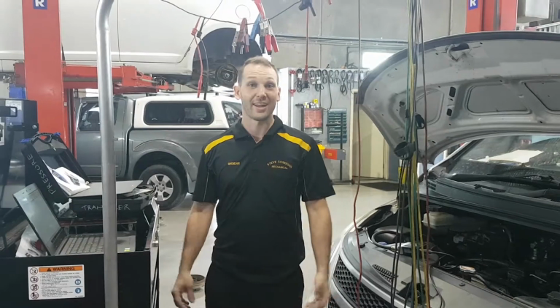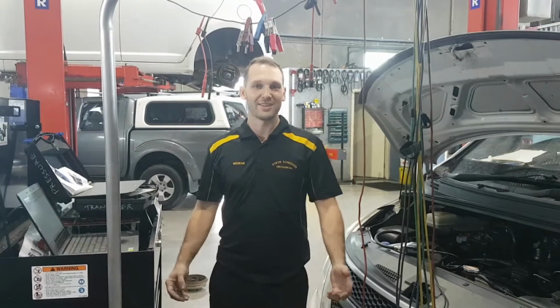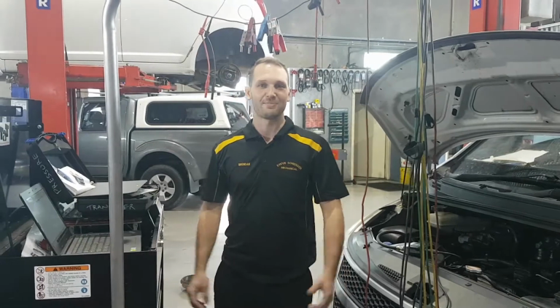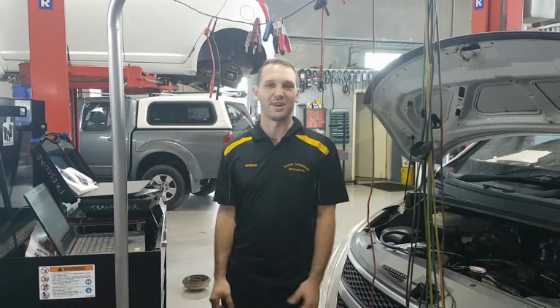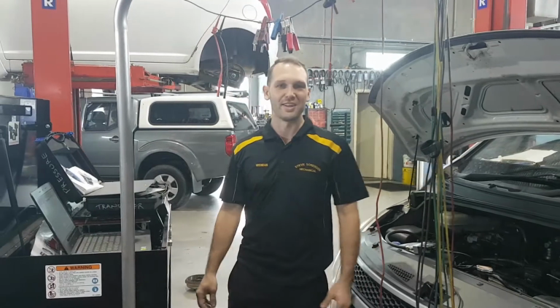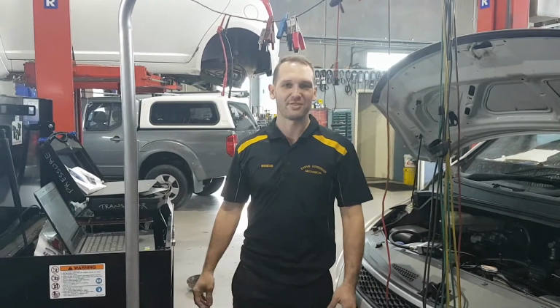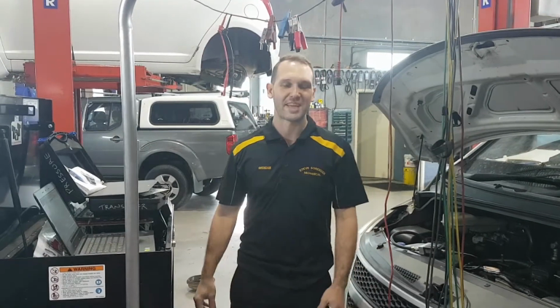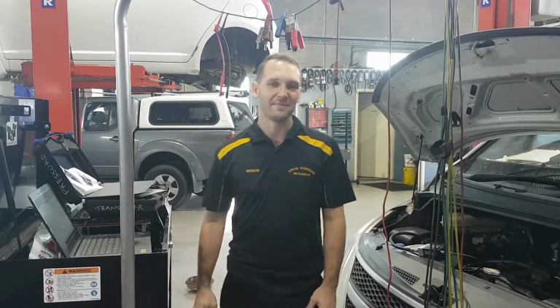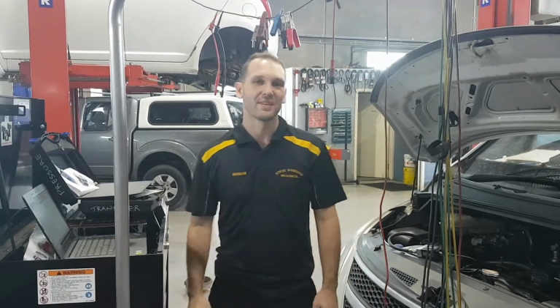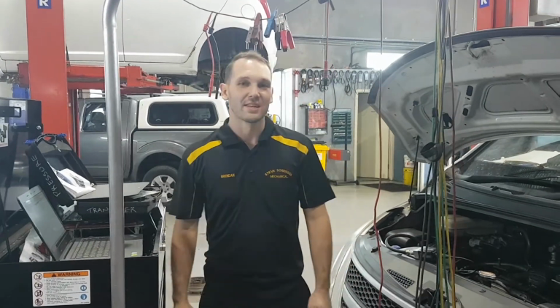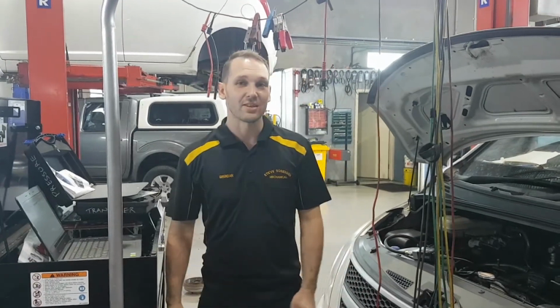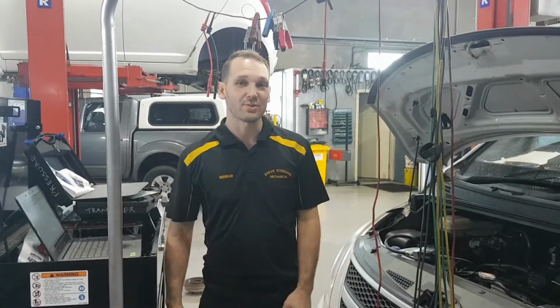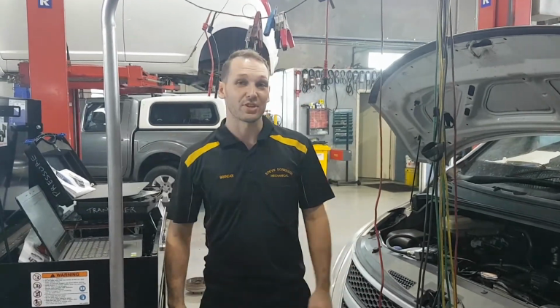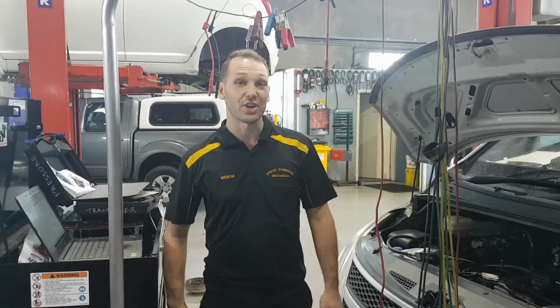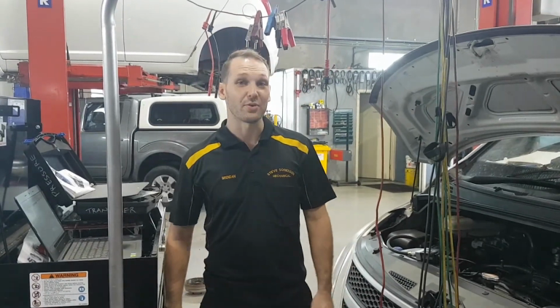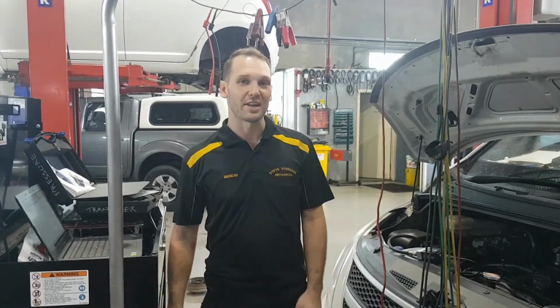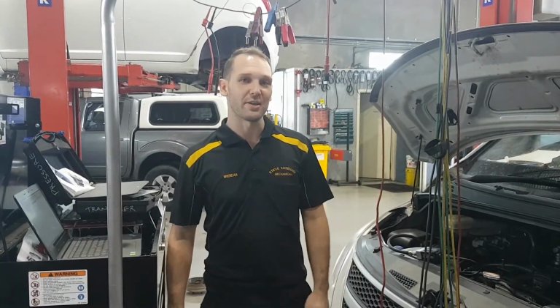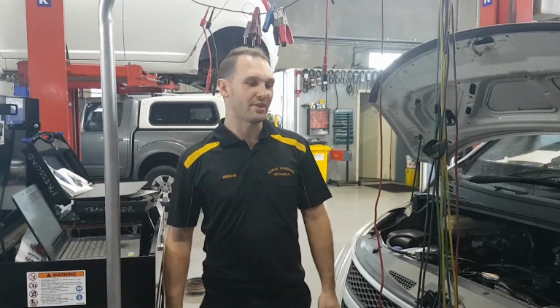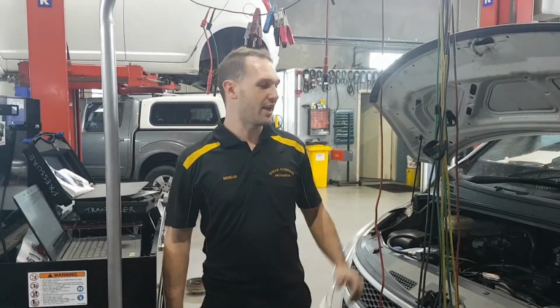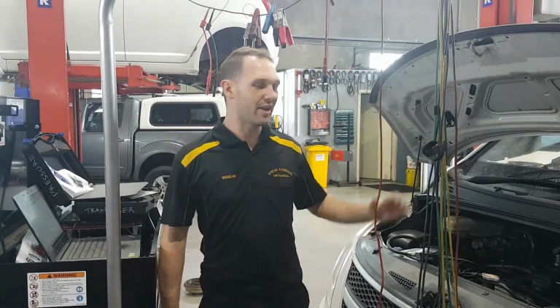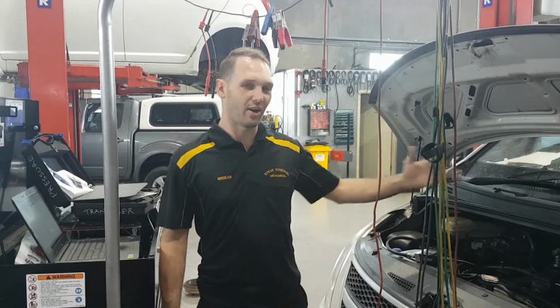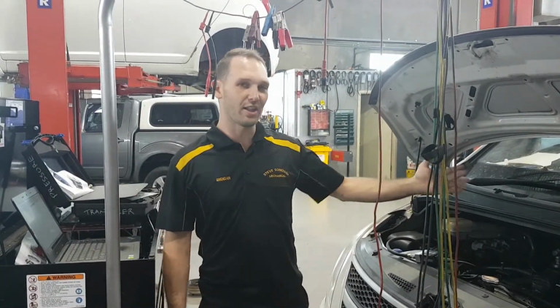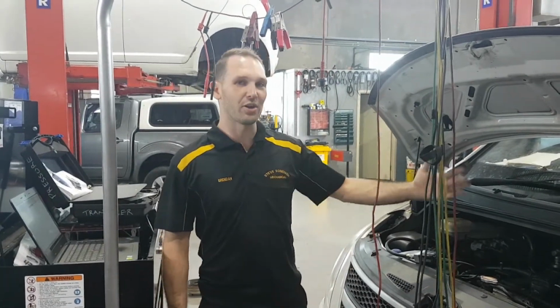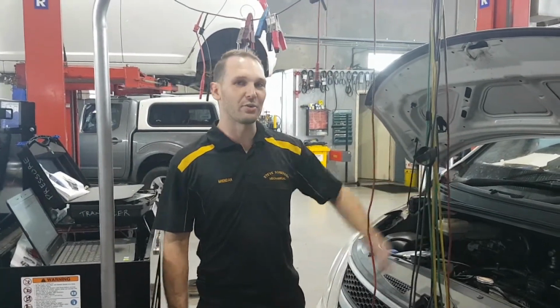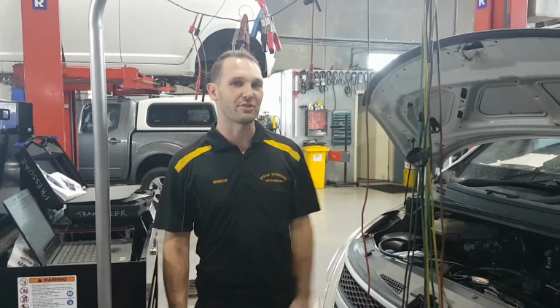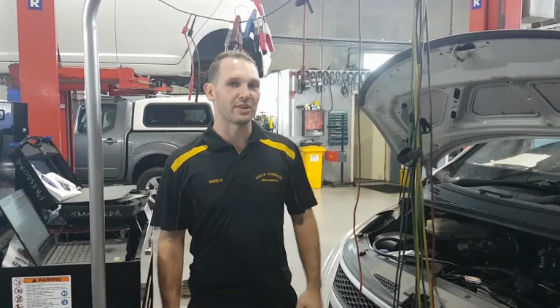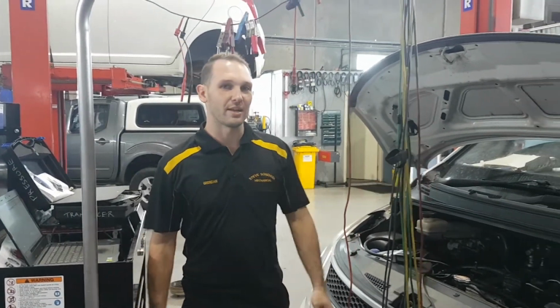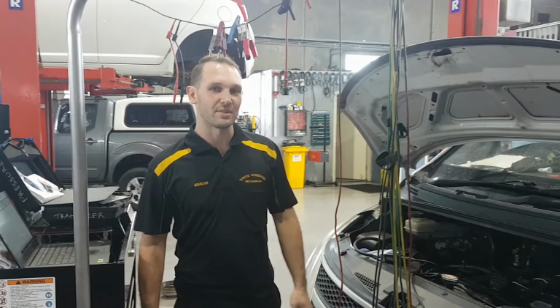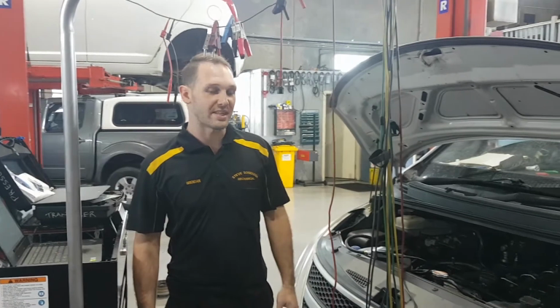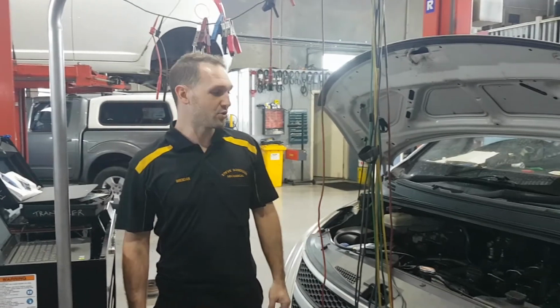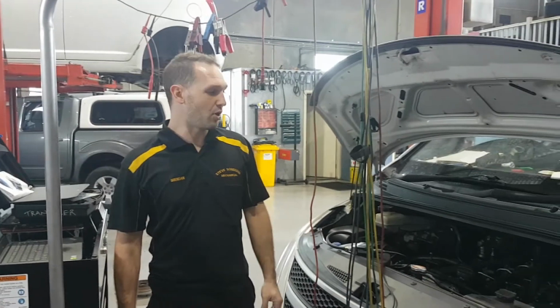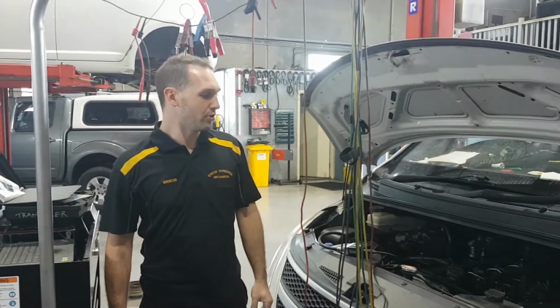Hey guys, Brendan here from TAT. I just wanted to show you one here with the Hyundai iLoad that we've got, diesel model.